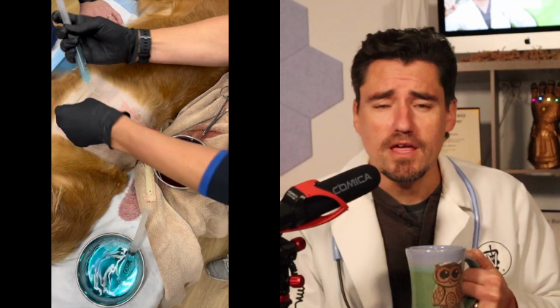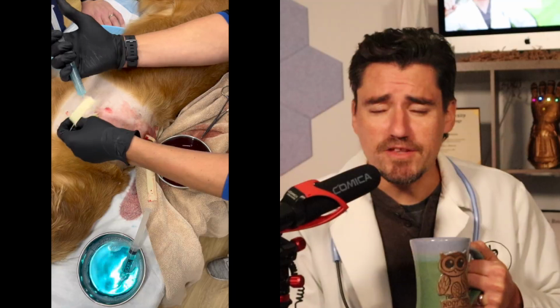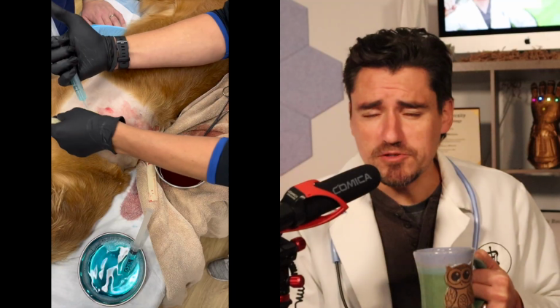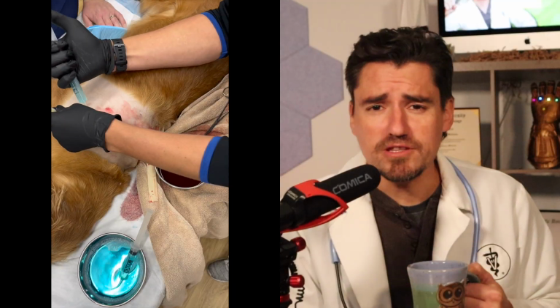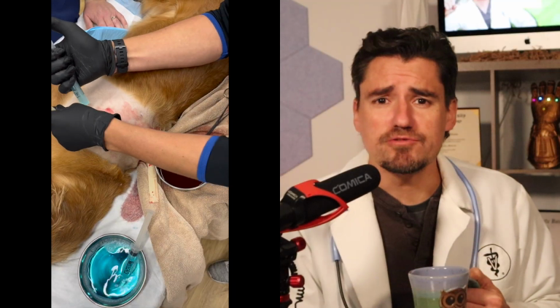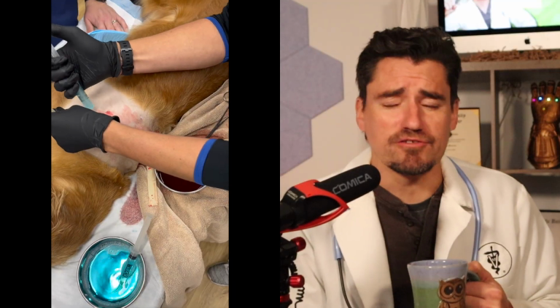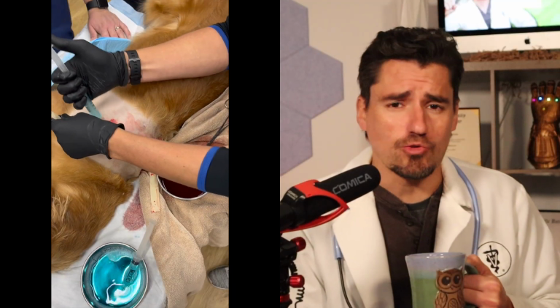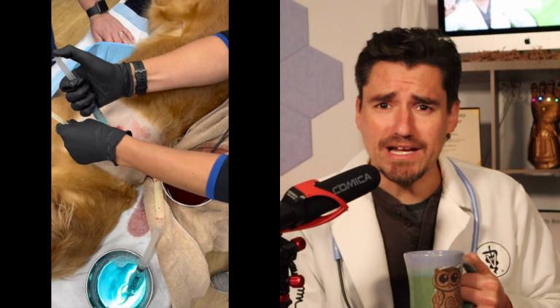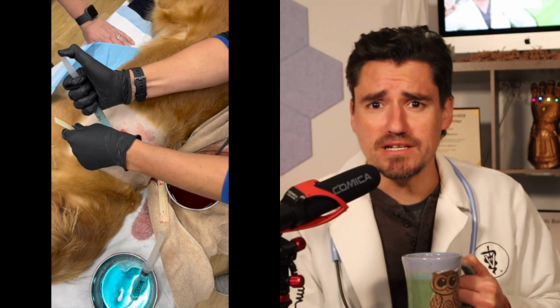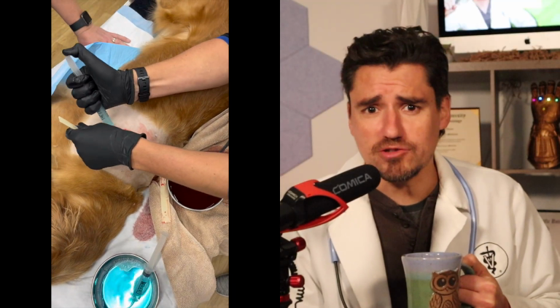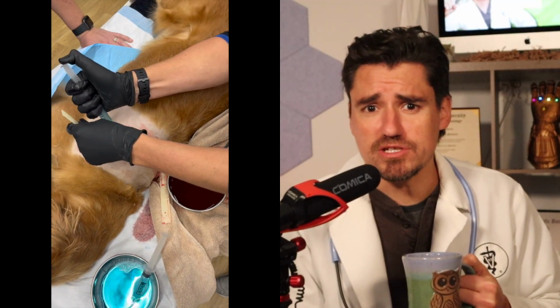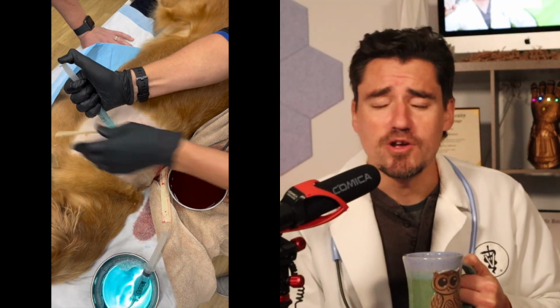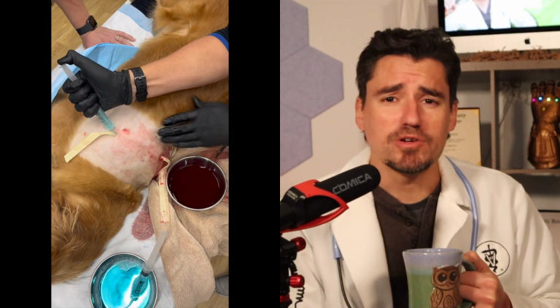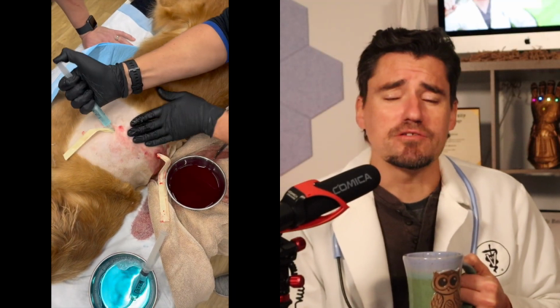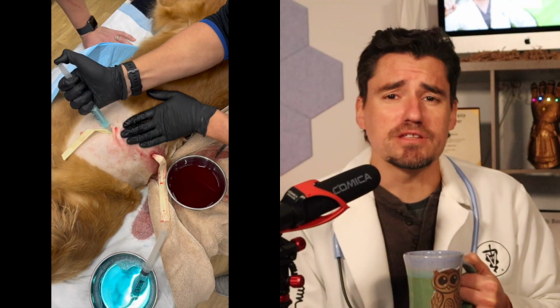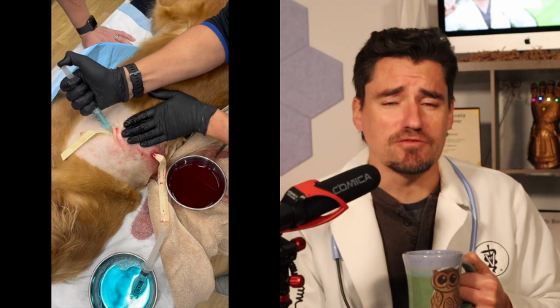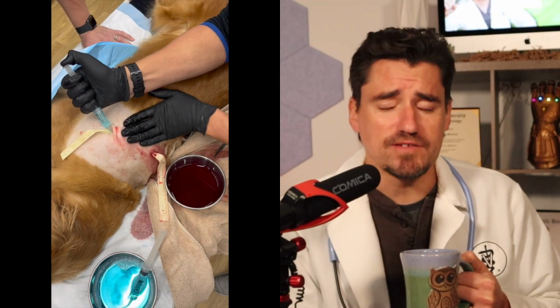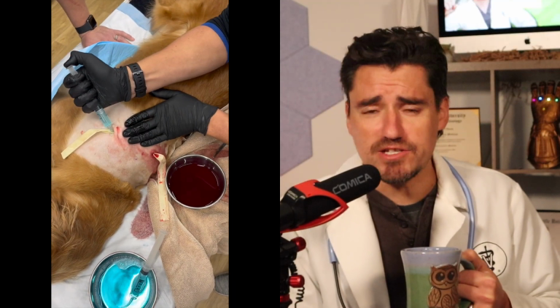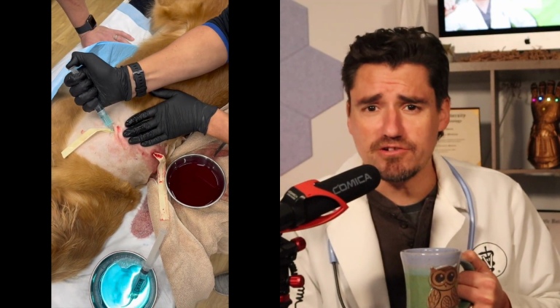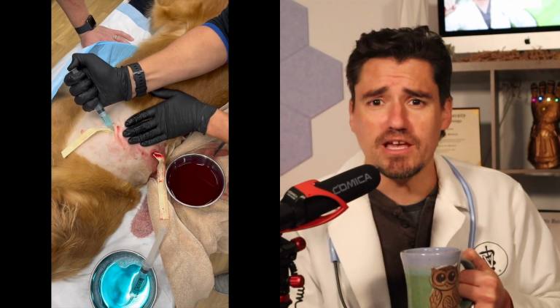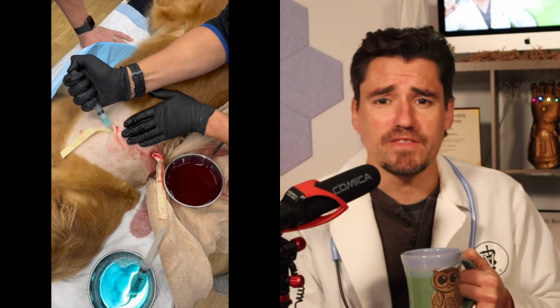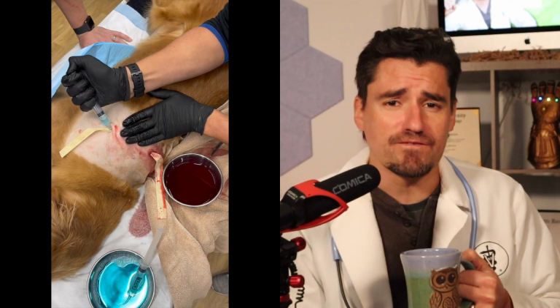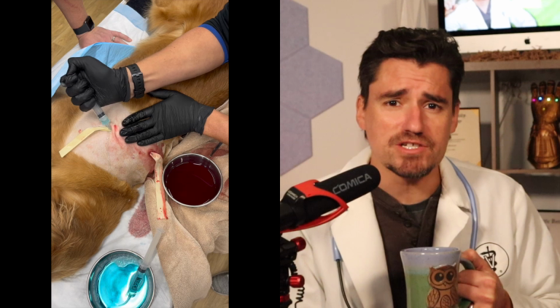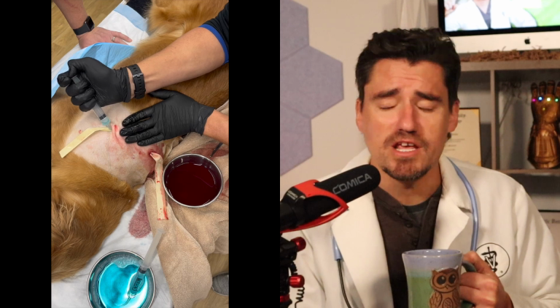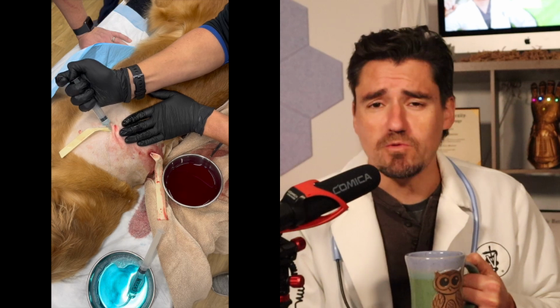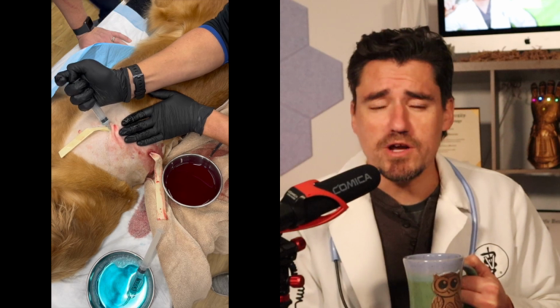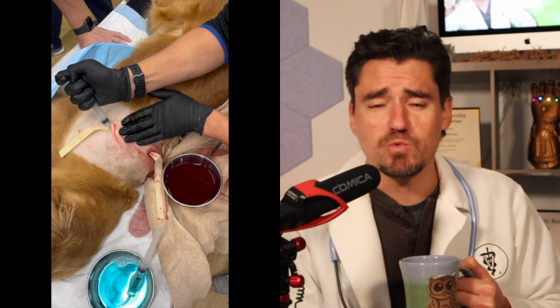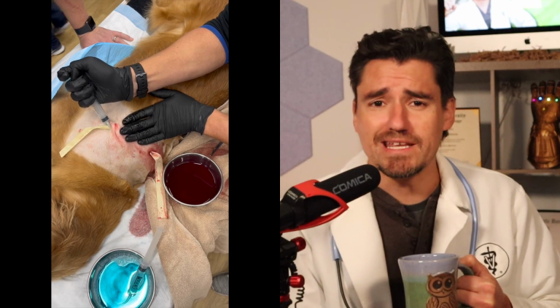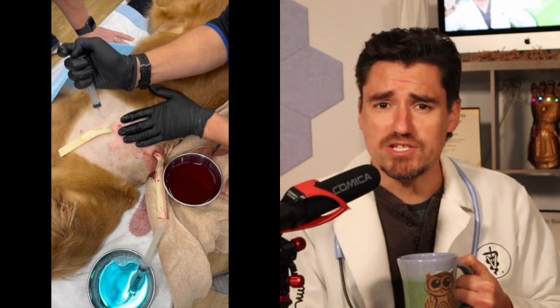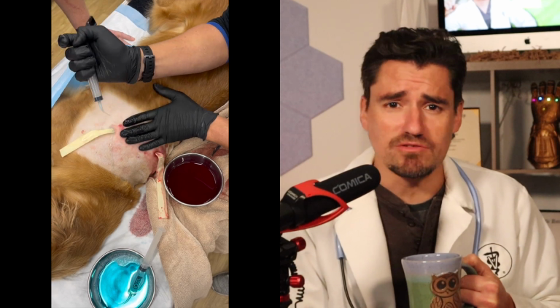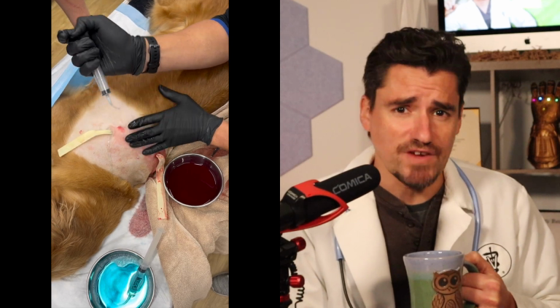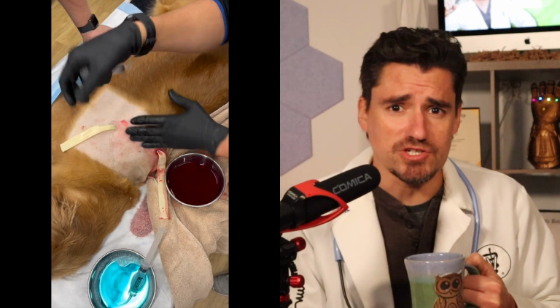This blue solution is chlorhexidine solution. We're going to use this to flush and irrigate the infection and wash away any additional infection.